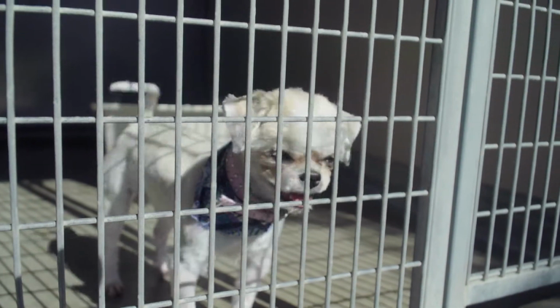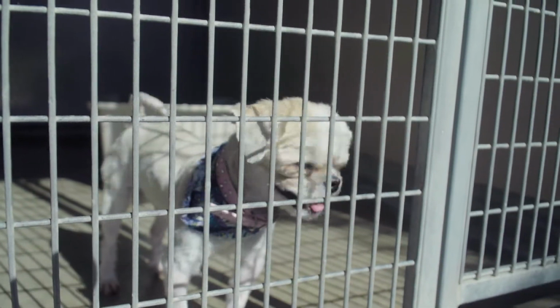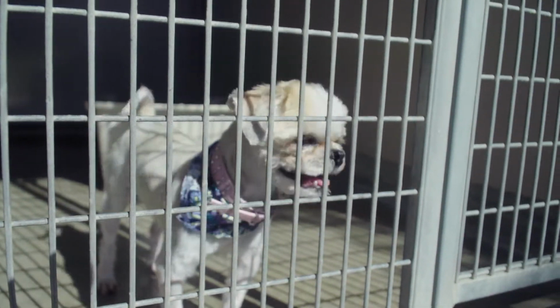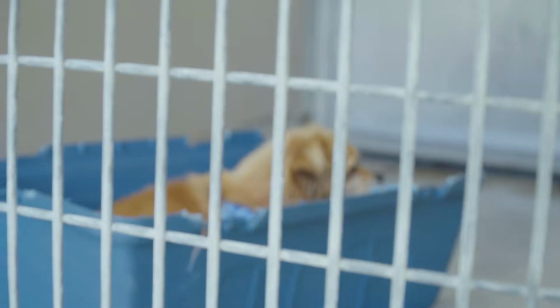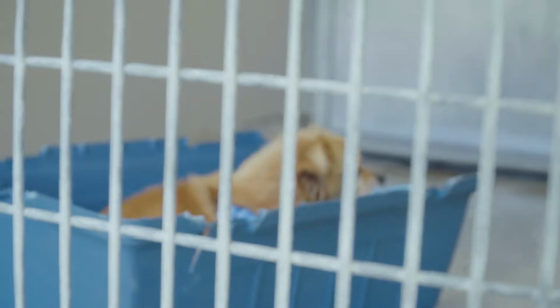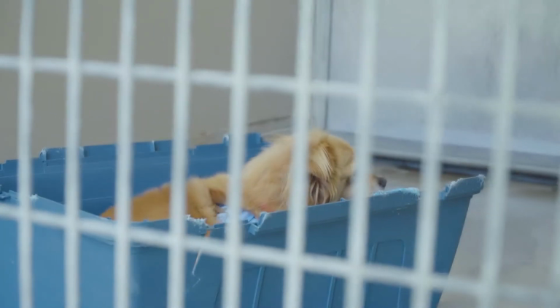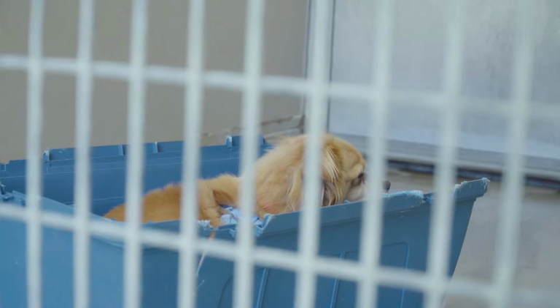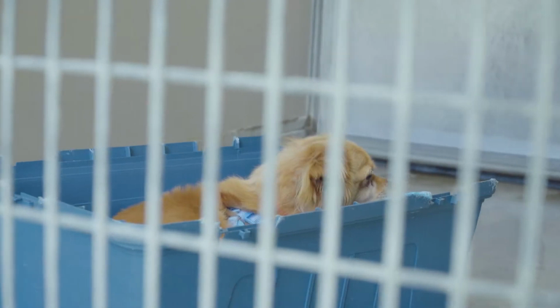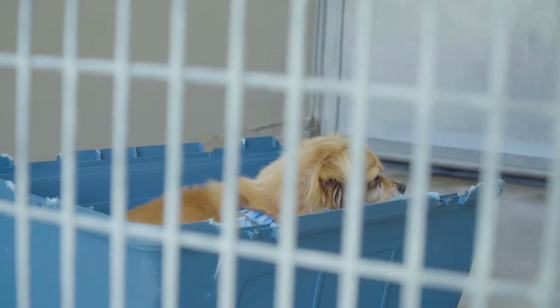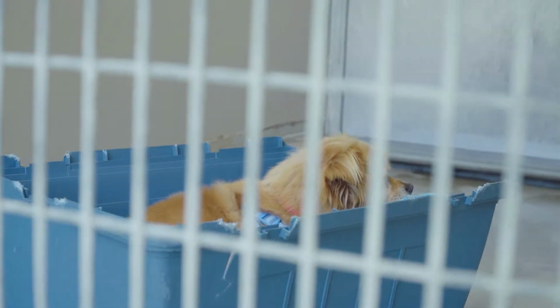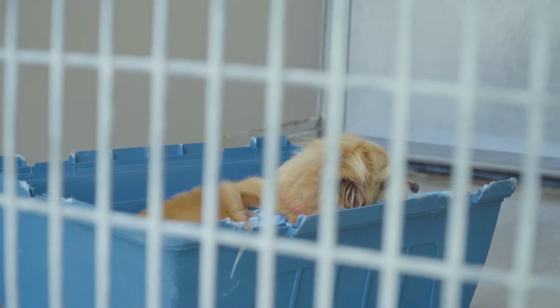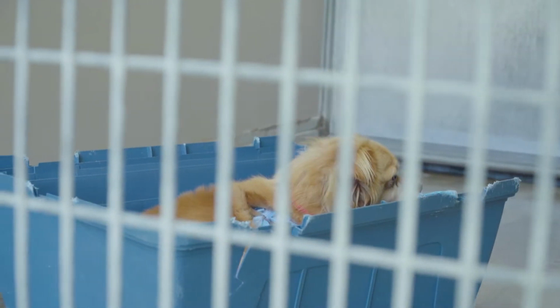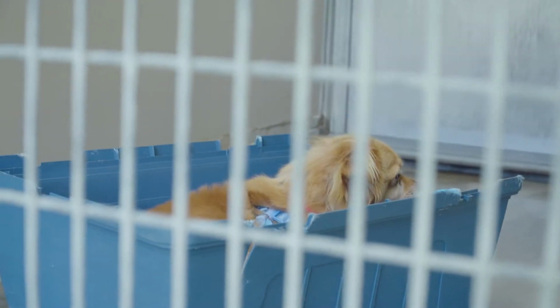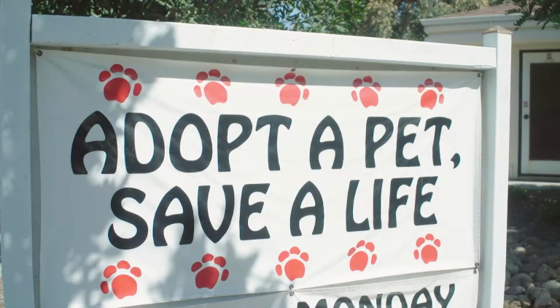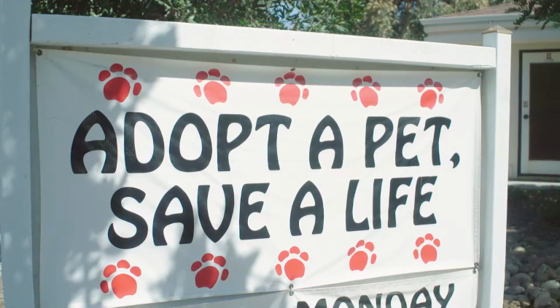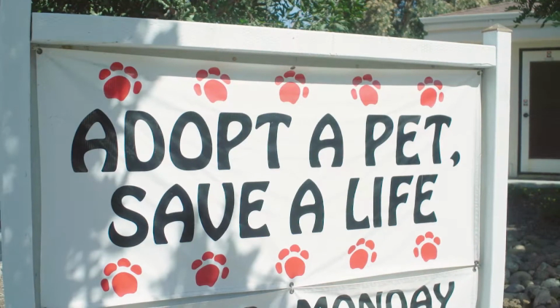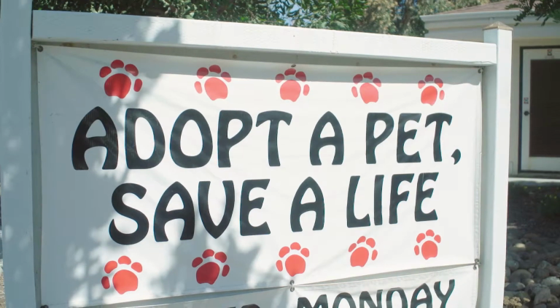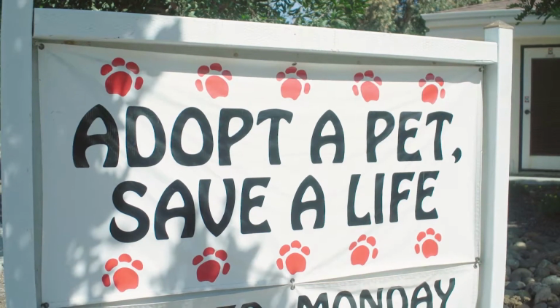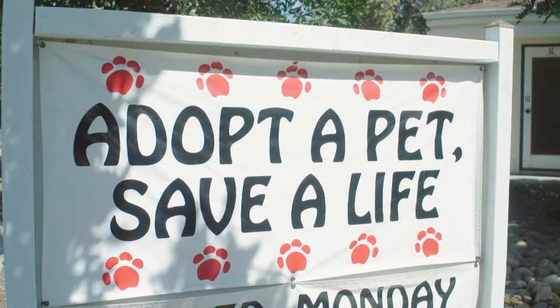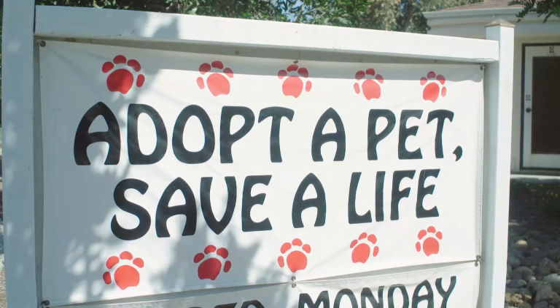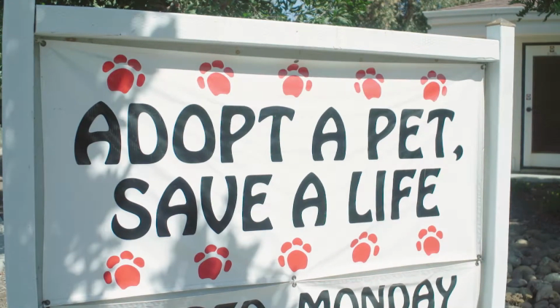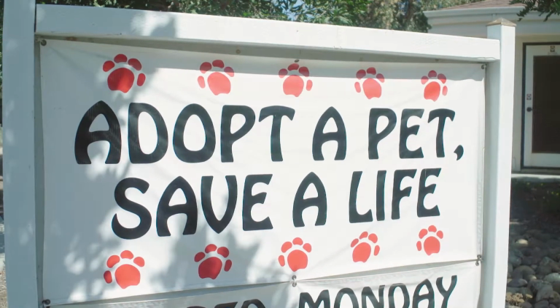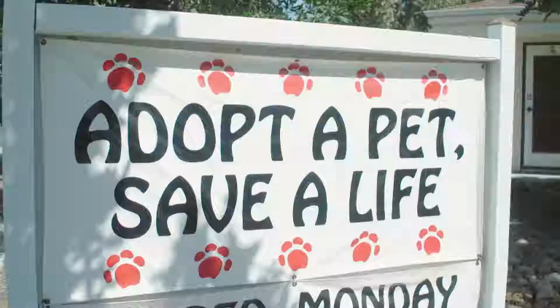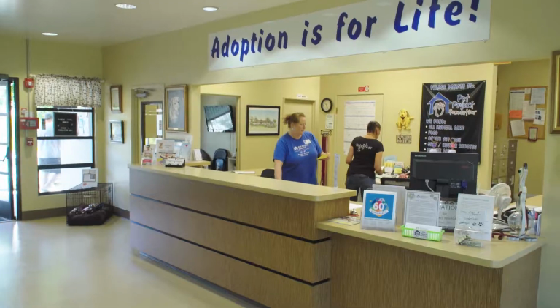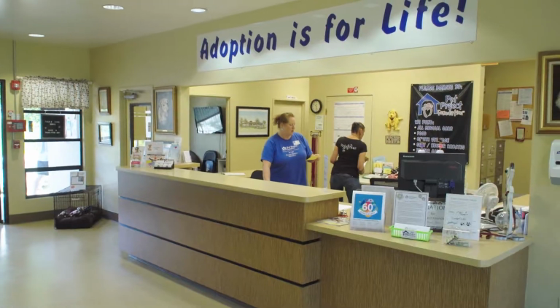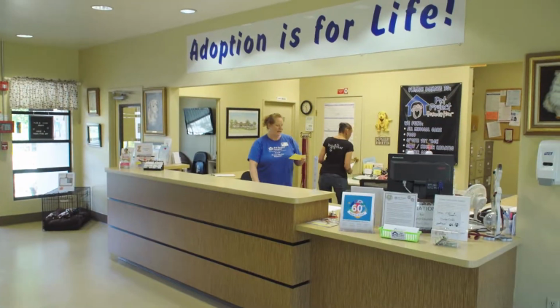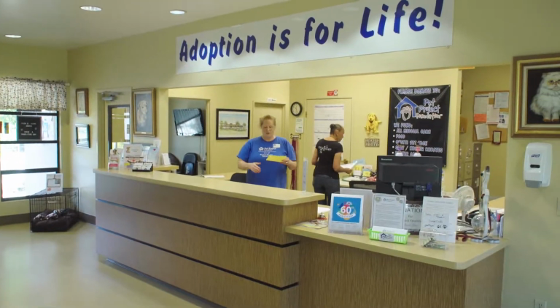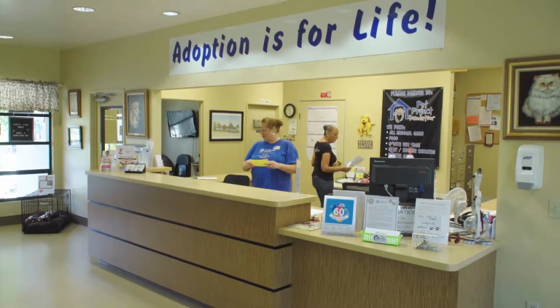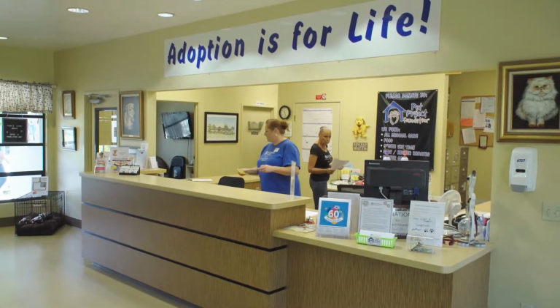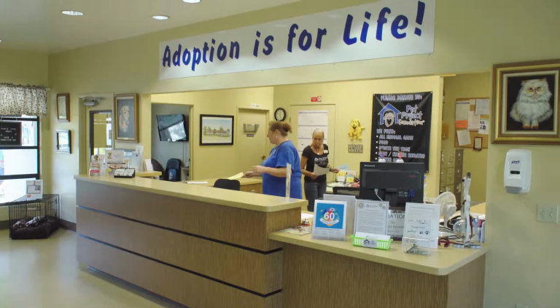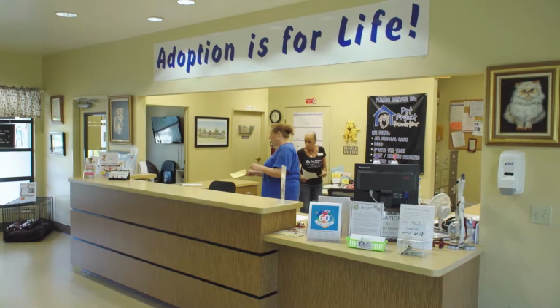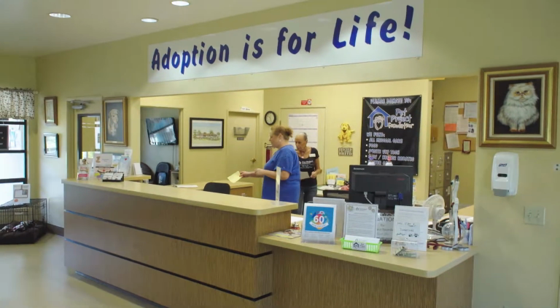If you don't have time to volunteer, donate. Ask your local shelter for a list of supplies they need. Many accept bedding, toys, and treats.